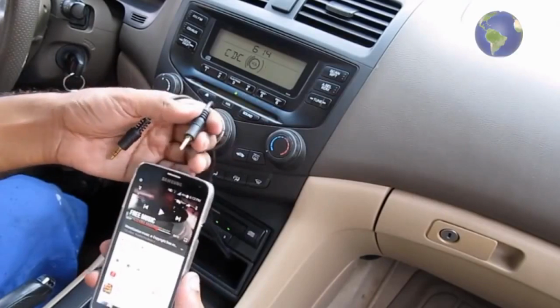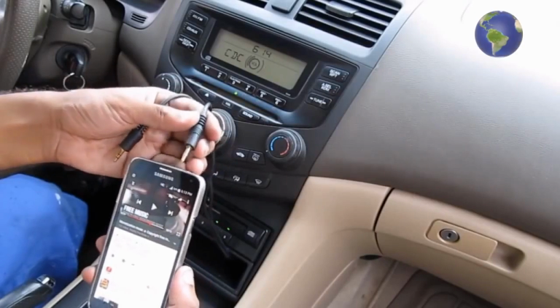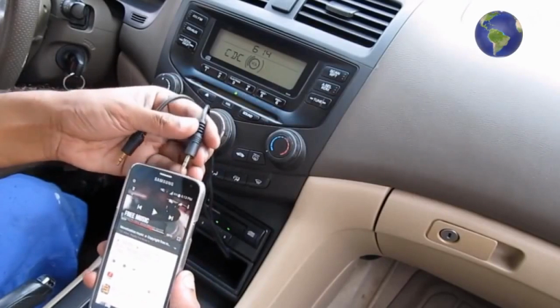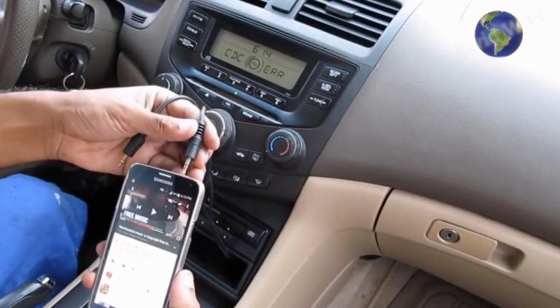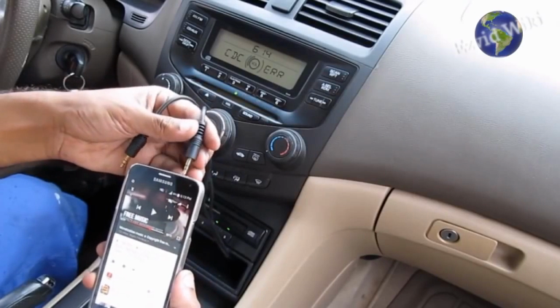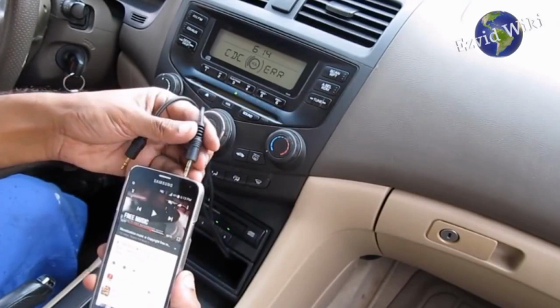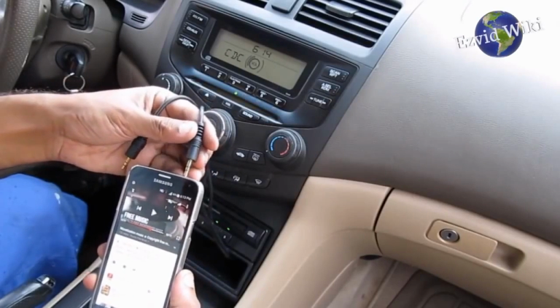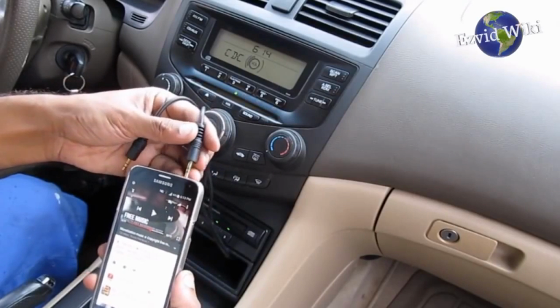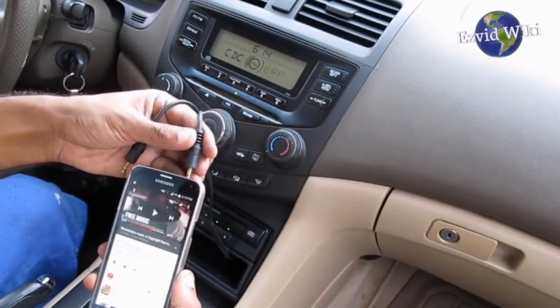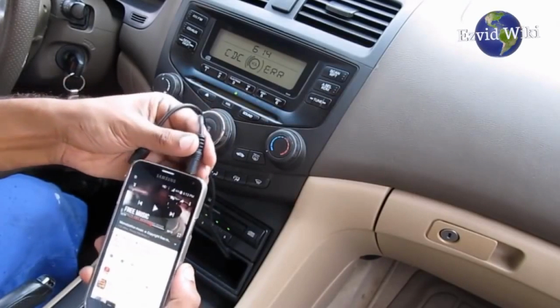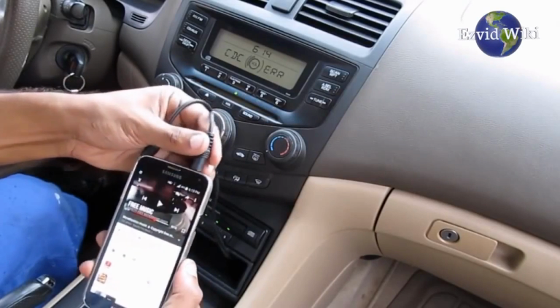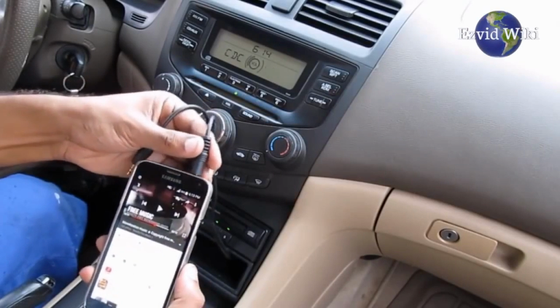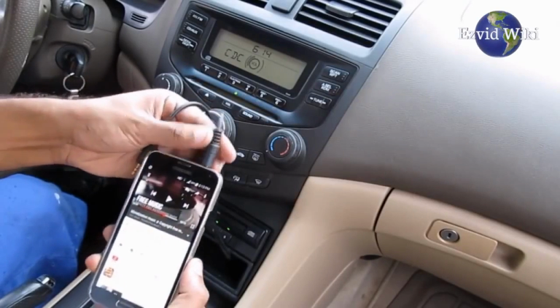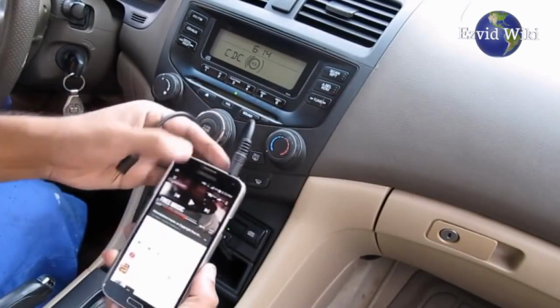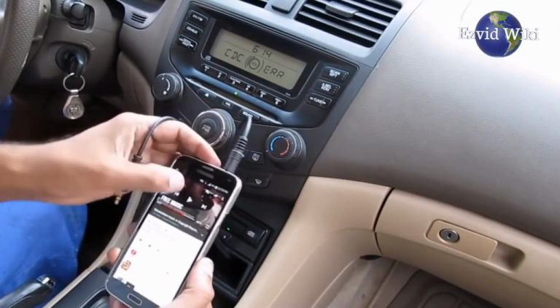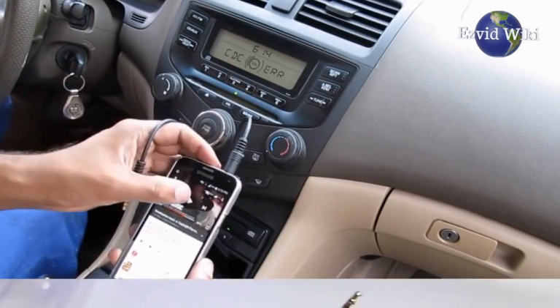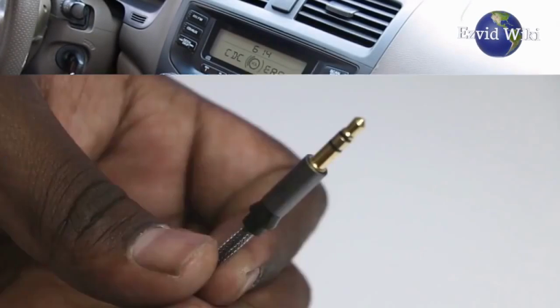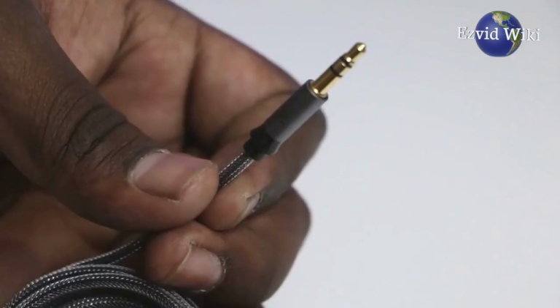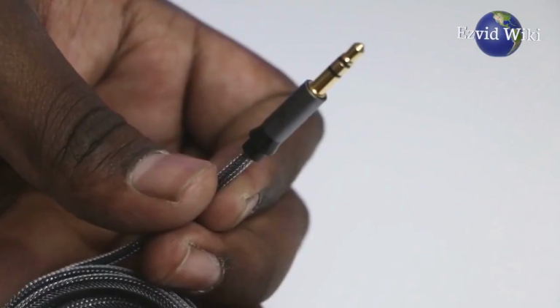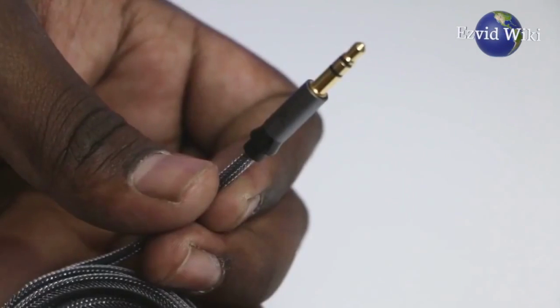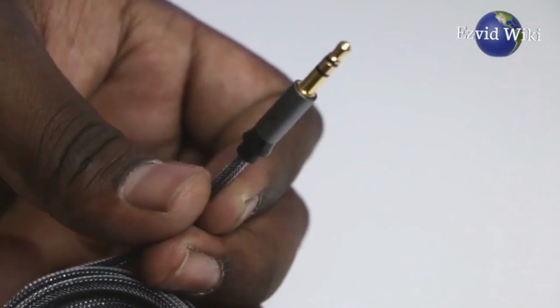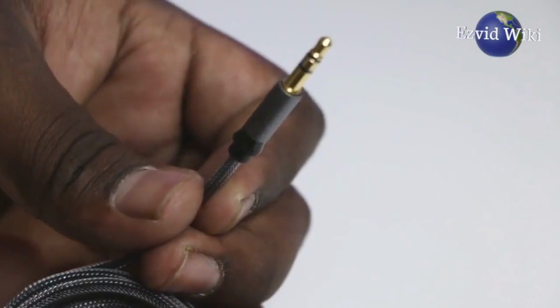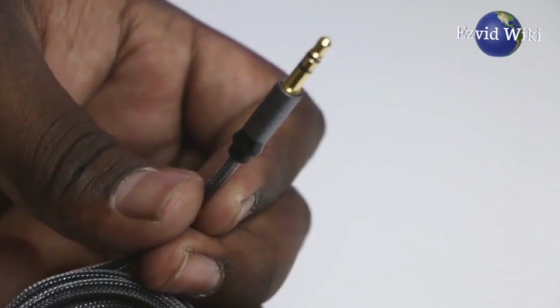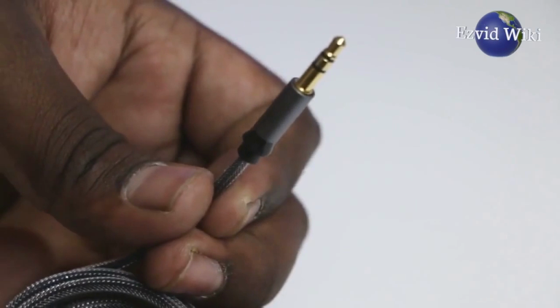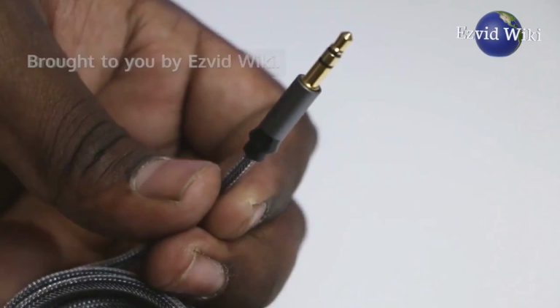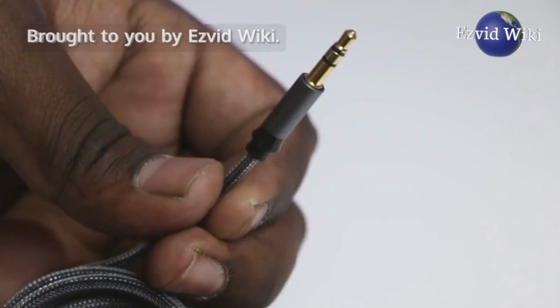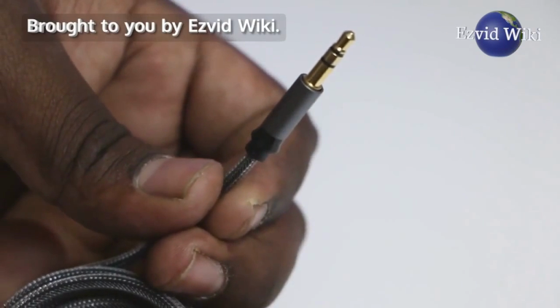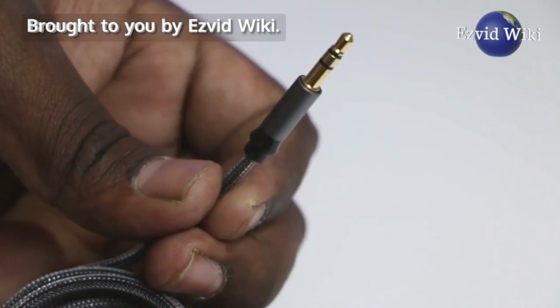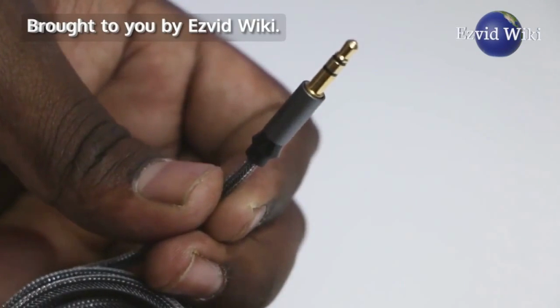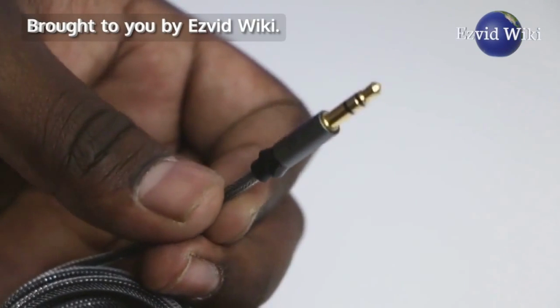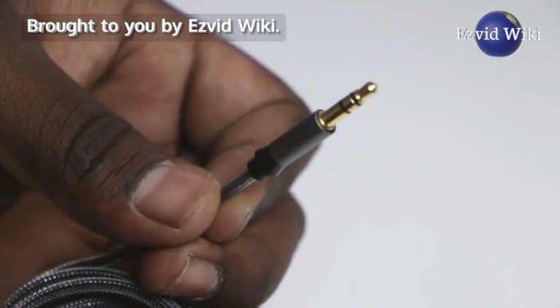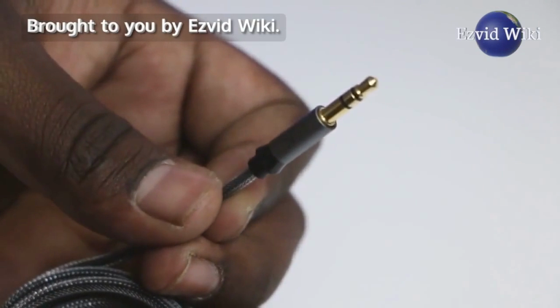These are the 5 facts you need to know about AUX cables, brought to you by EasyVid Wiki.